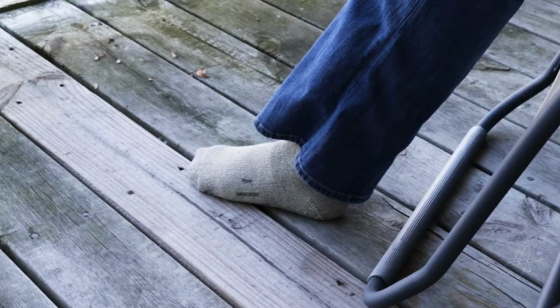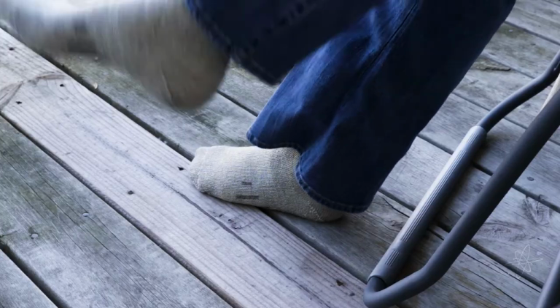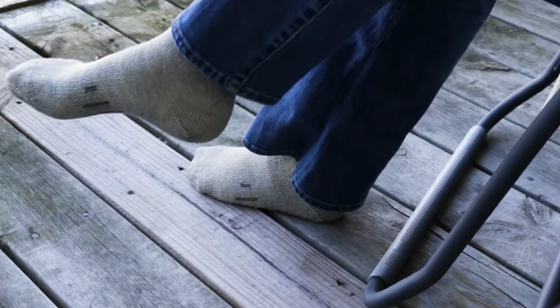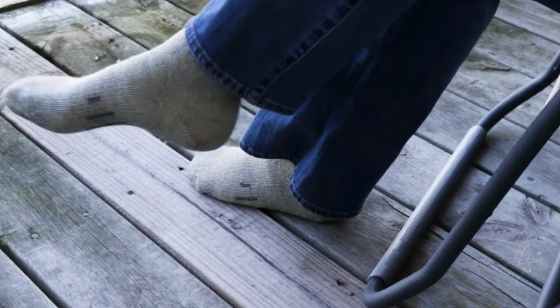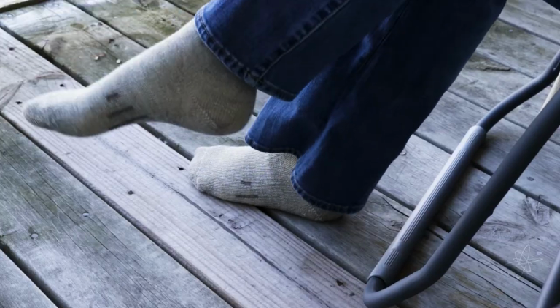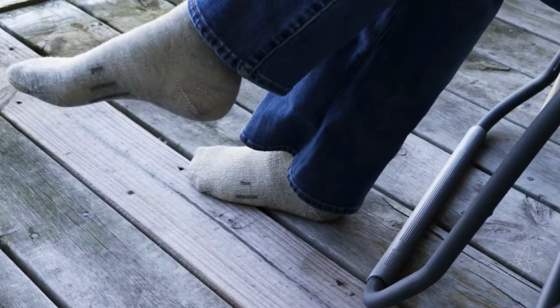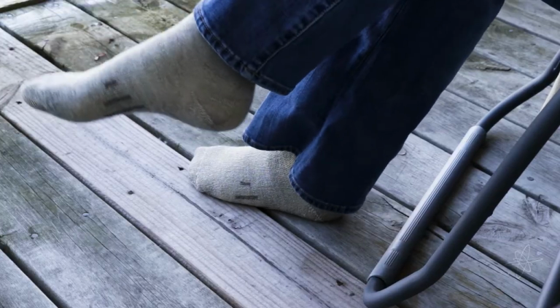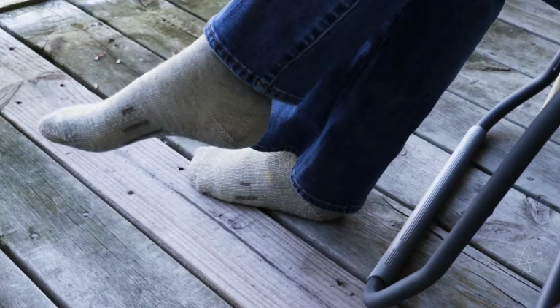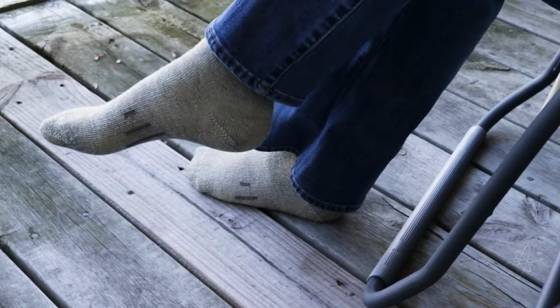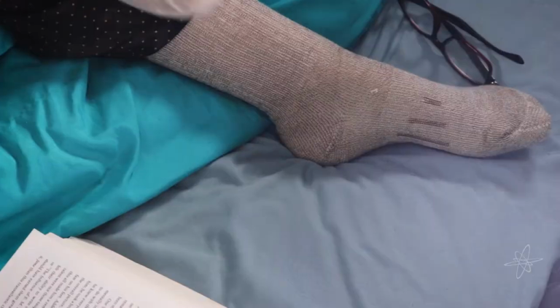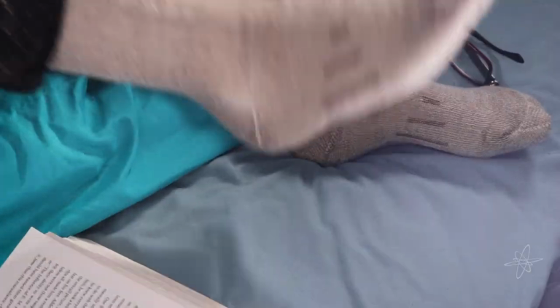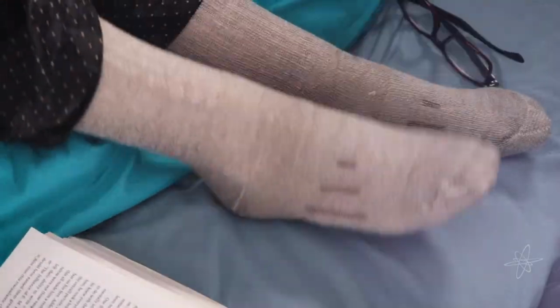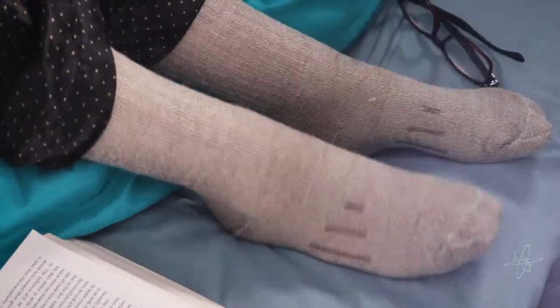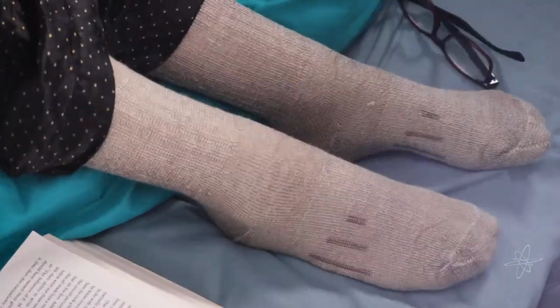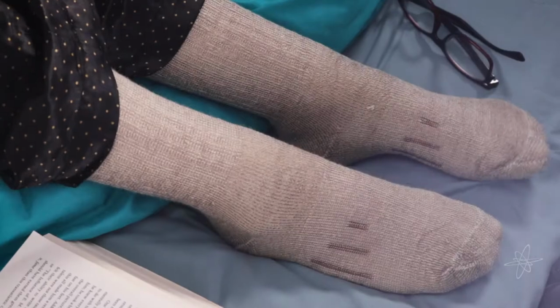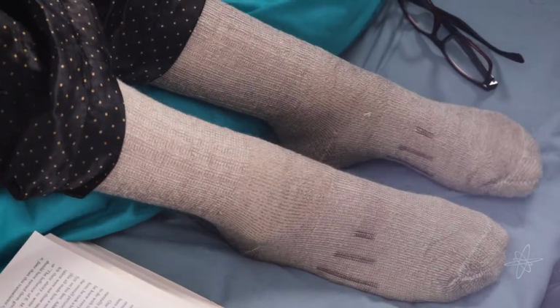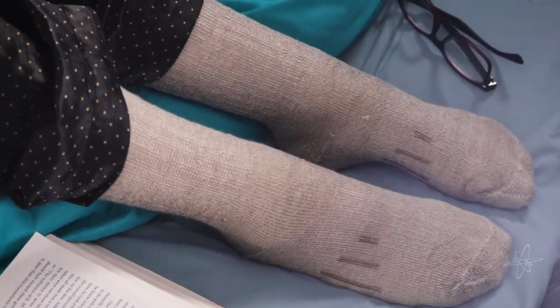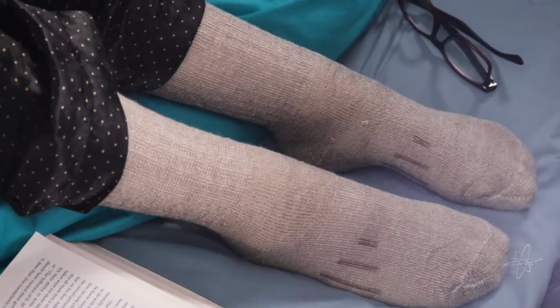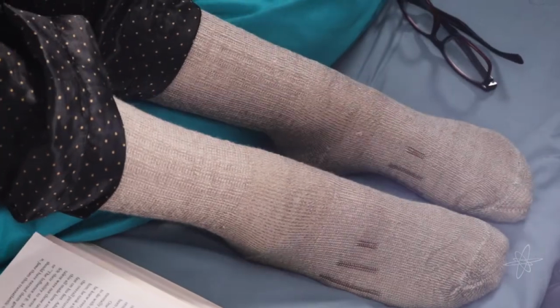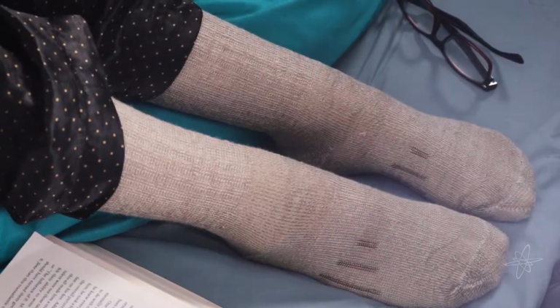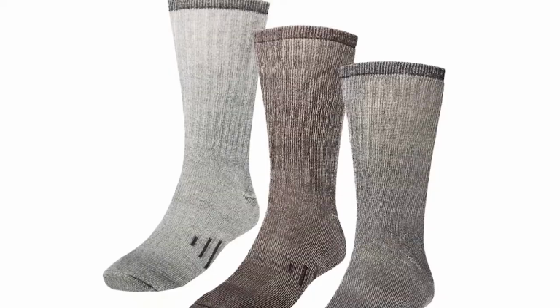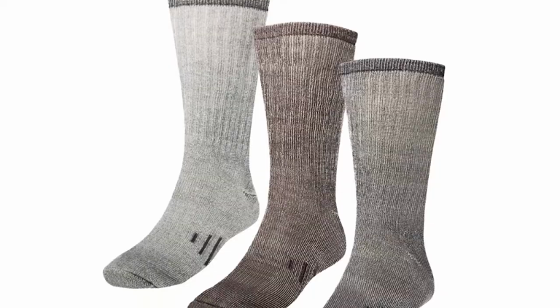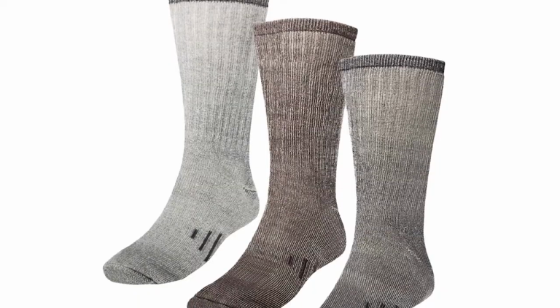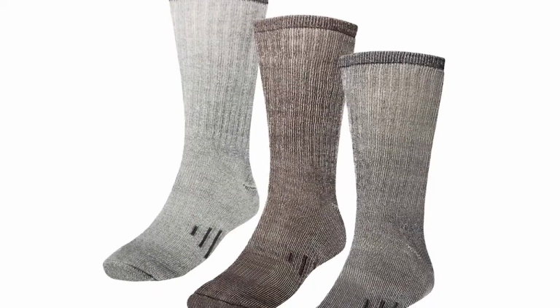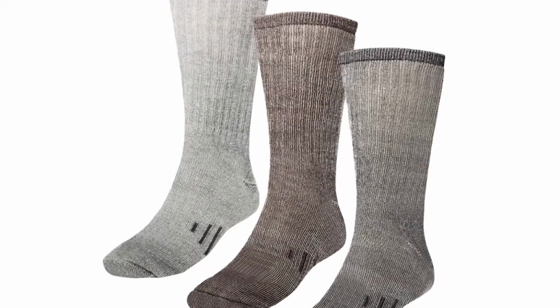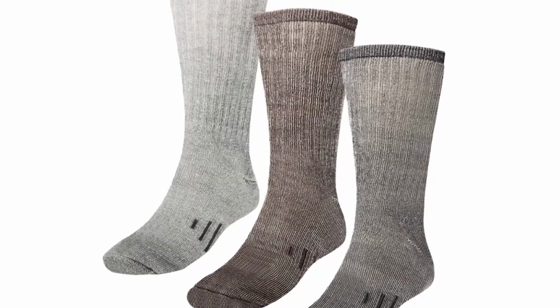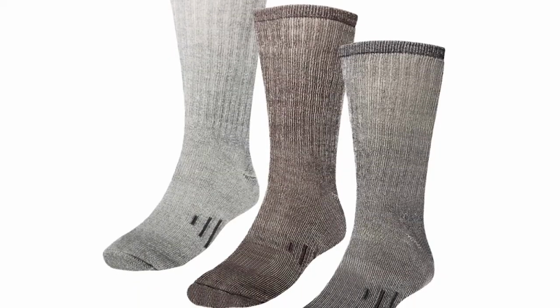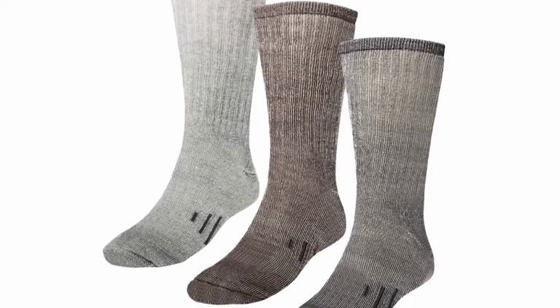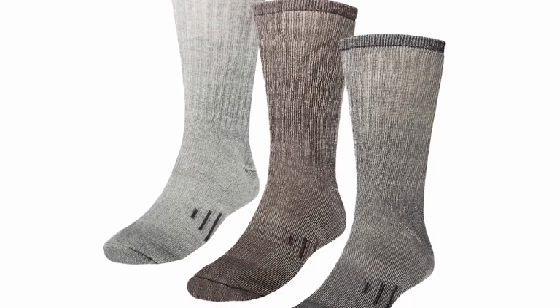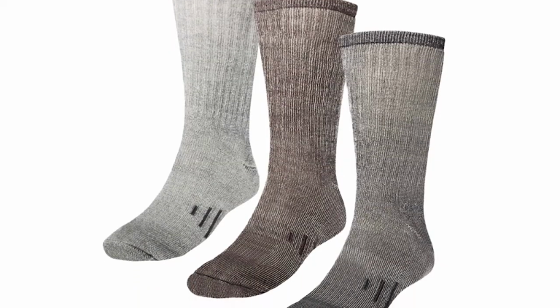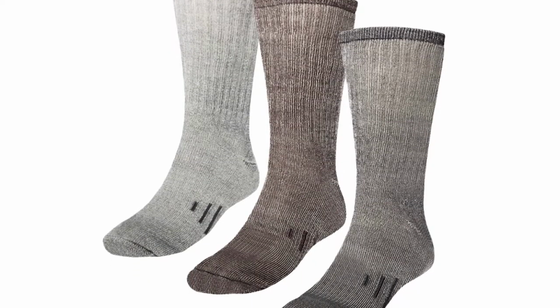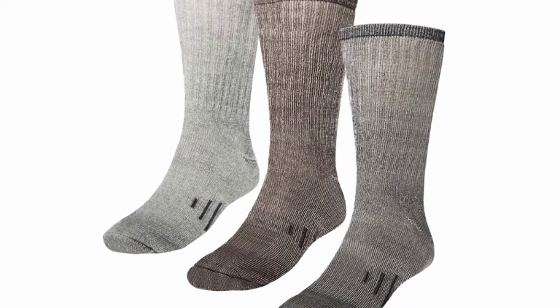Perfect for the cold, even better around the house. DG Hill Thermal Wool Socks.